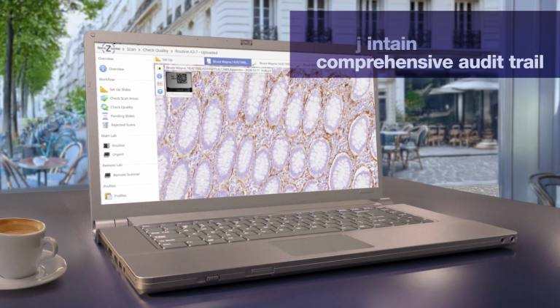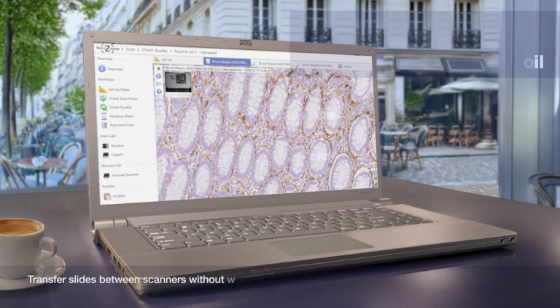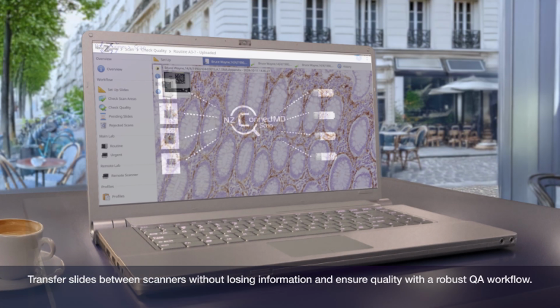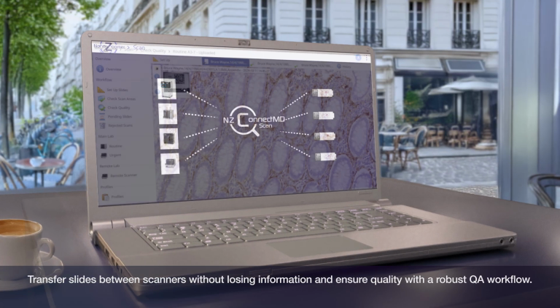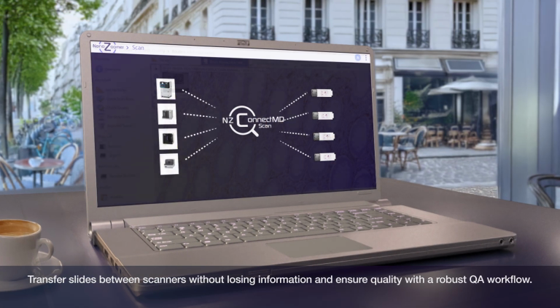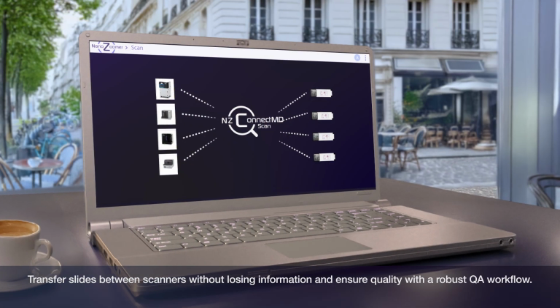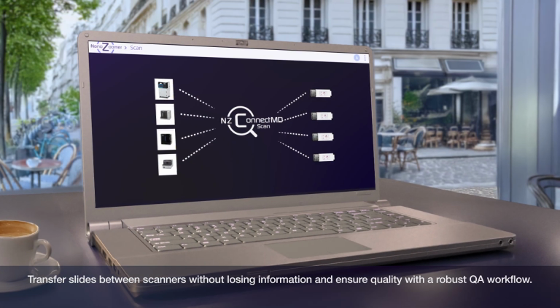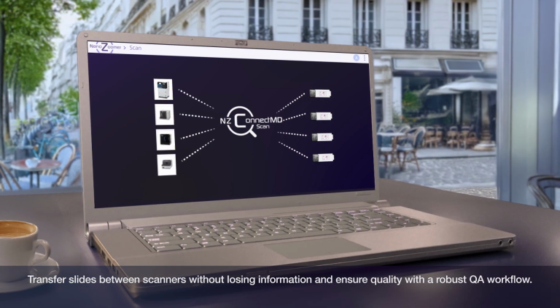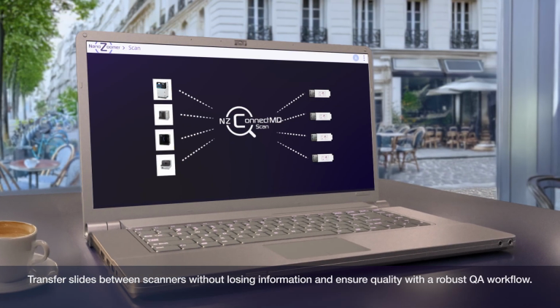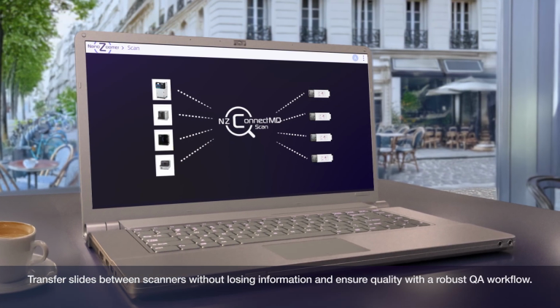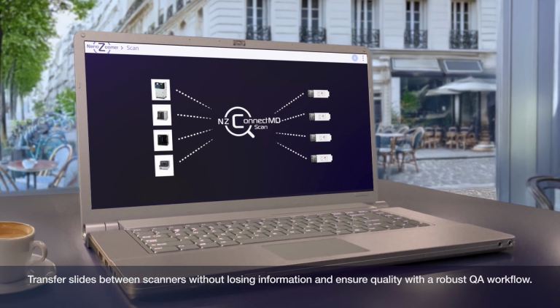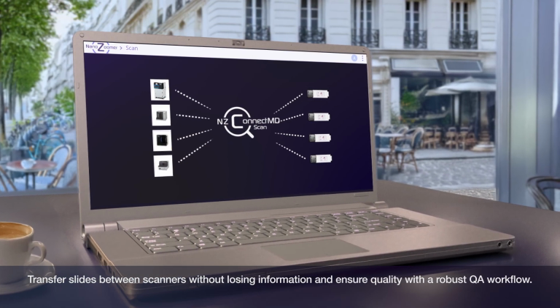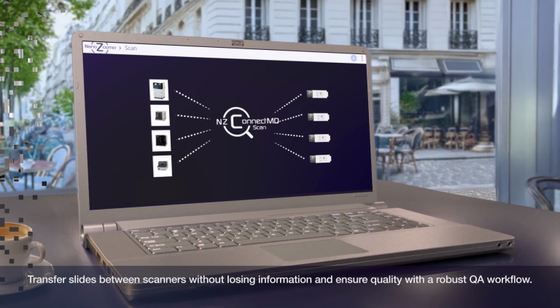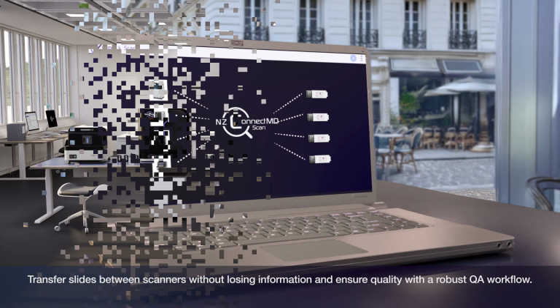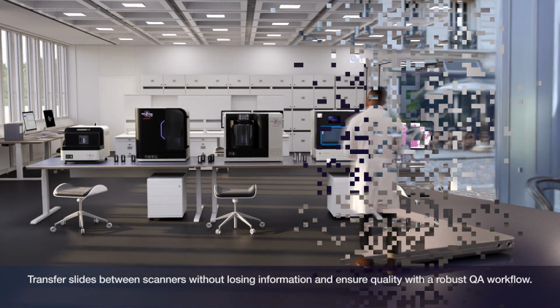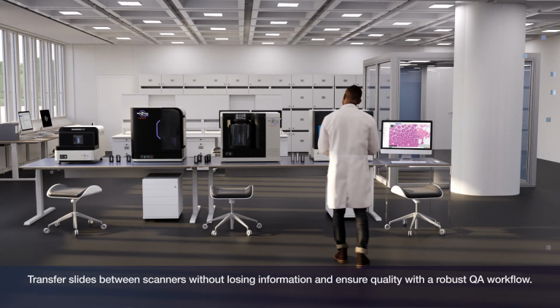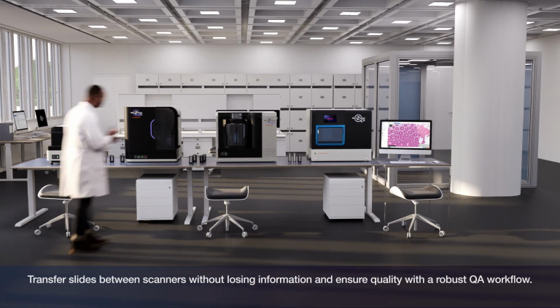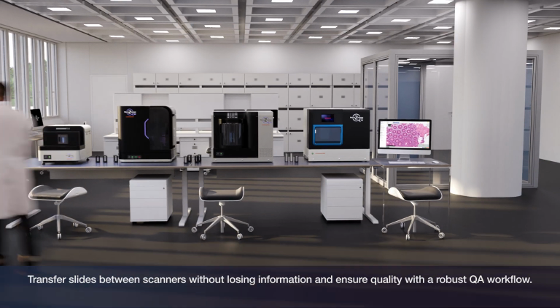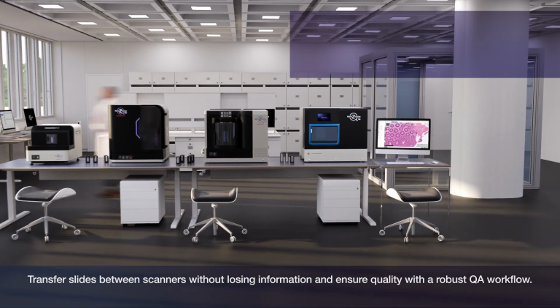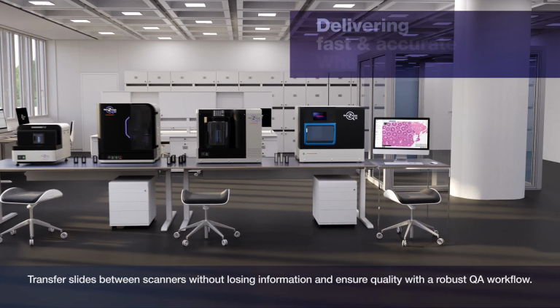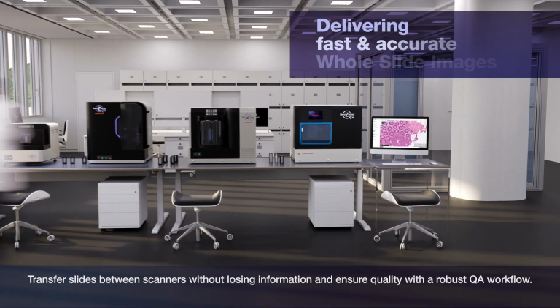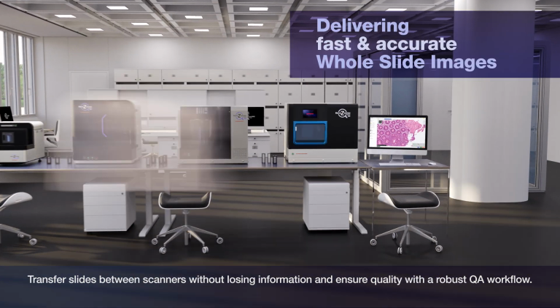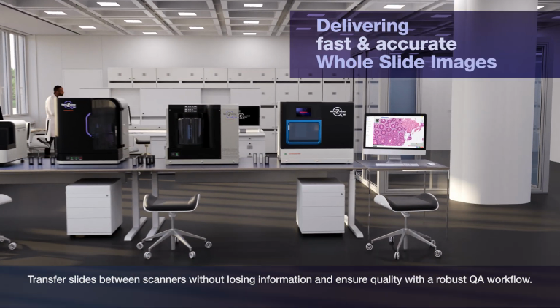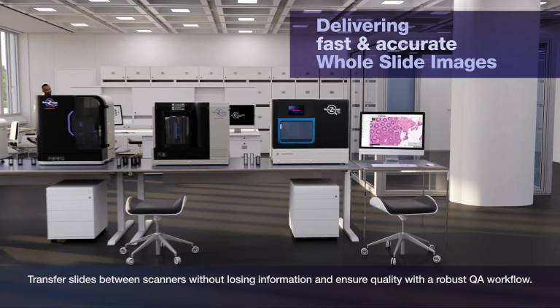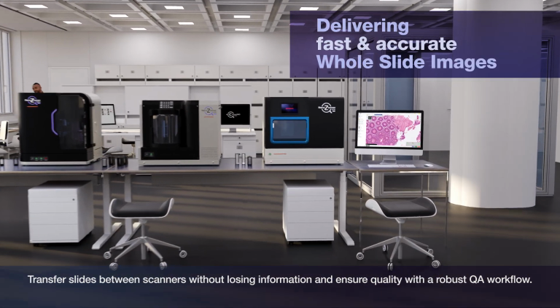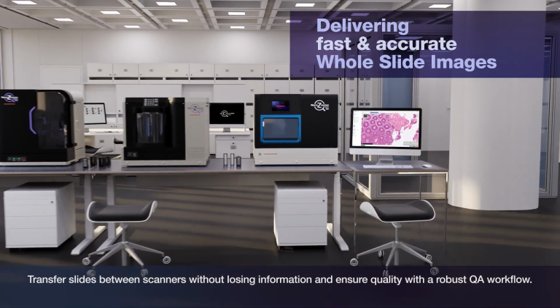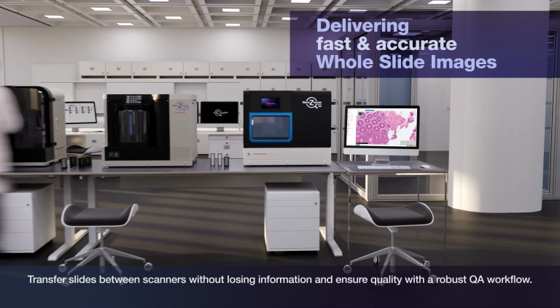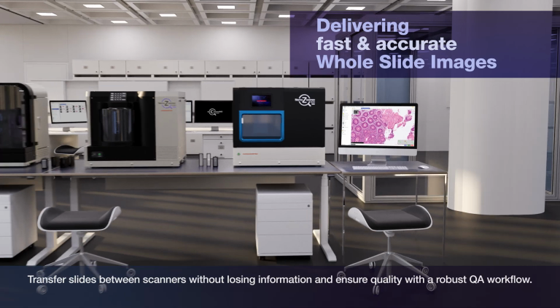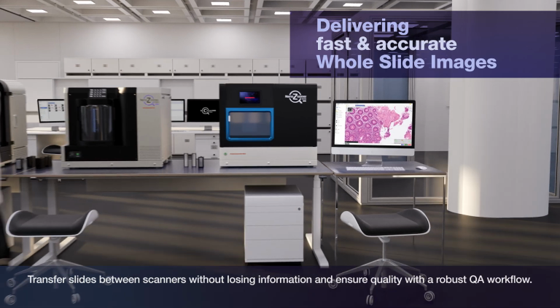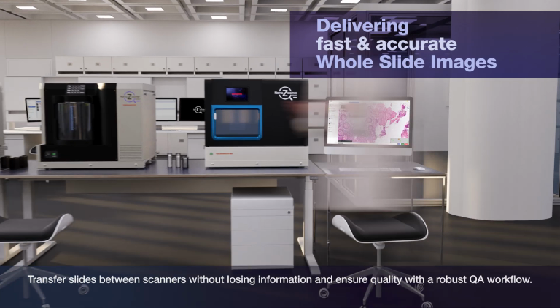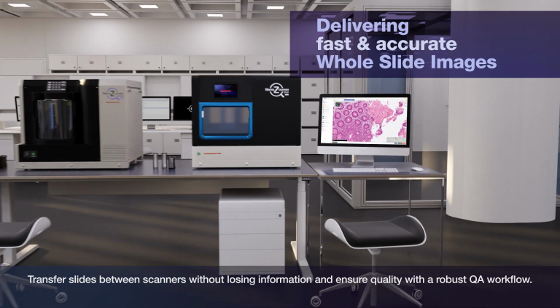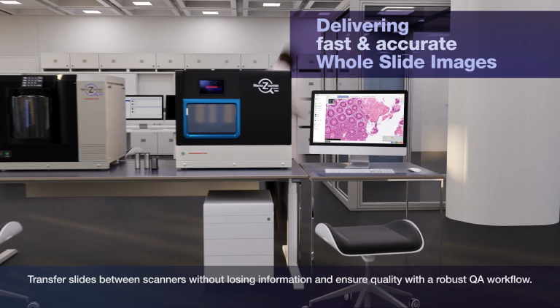Transfer slides between scanners without losing information, and ensure quality with a robust dual workflow.